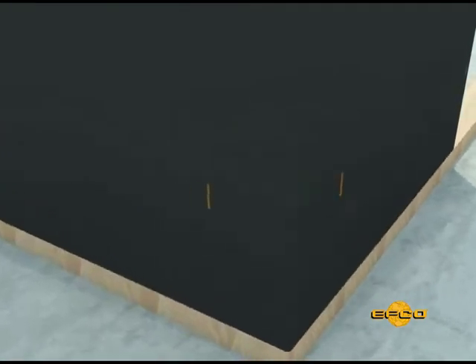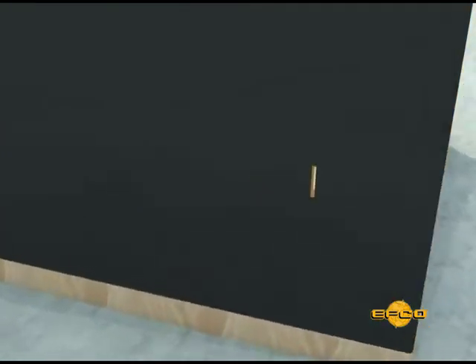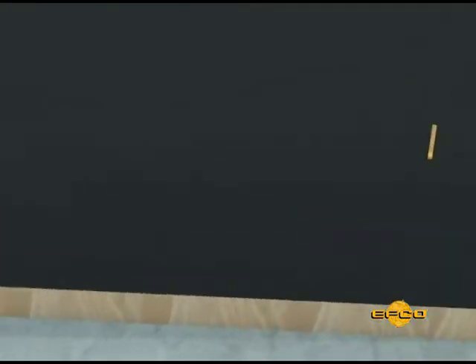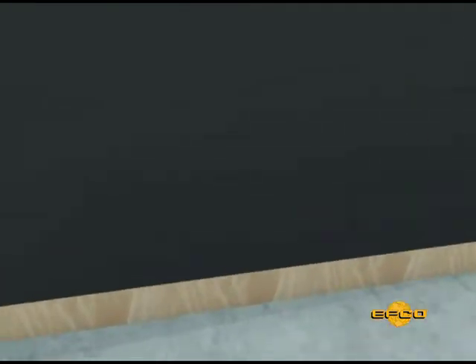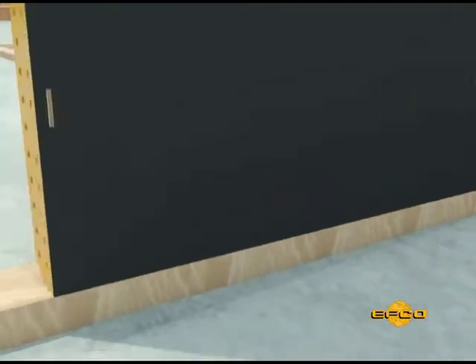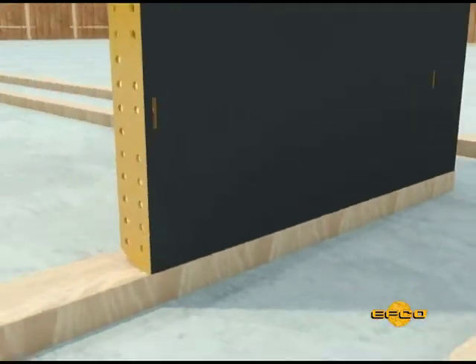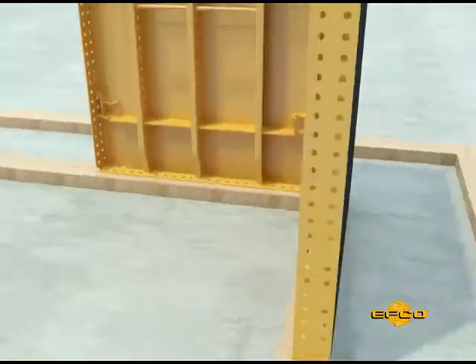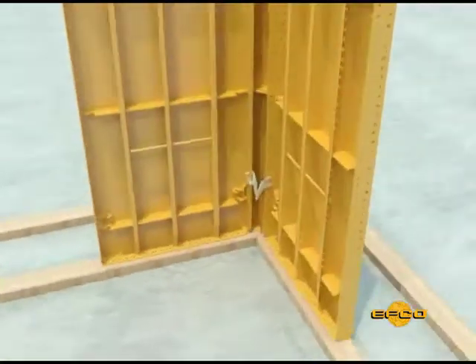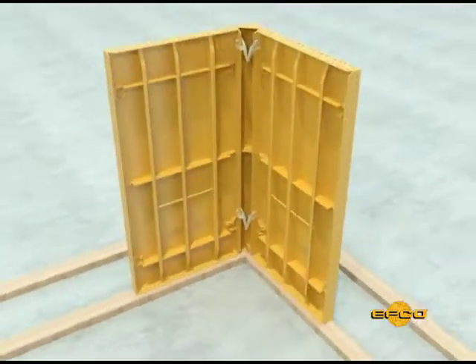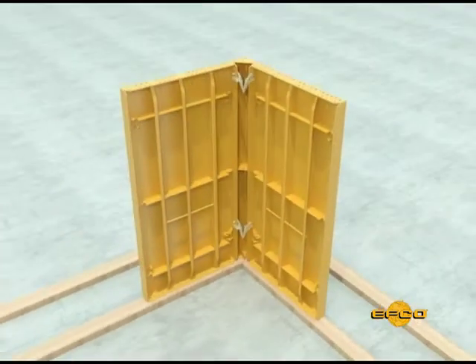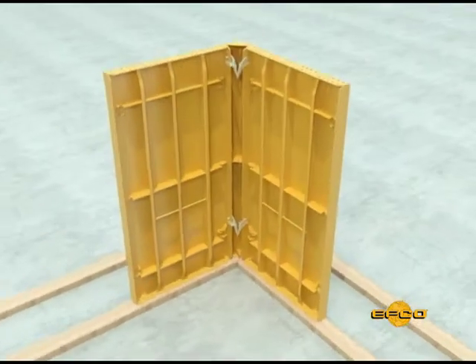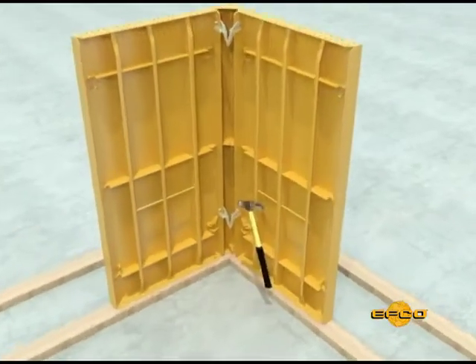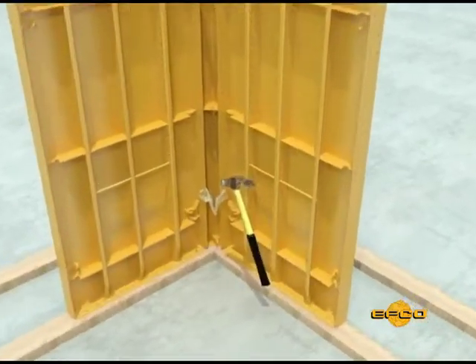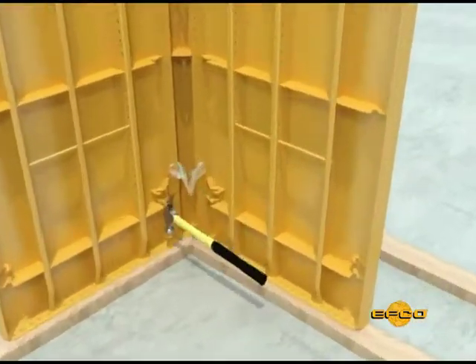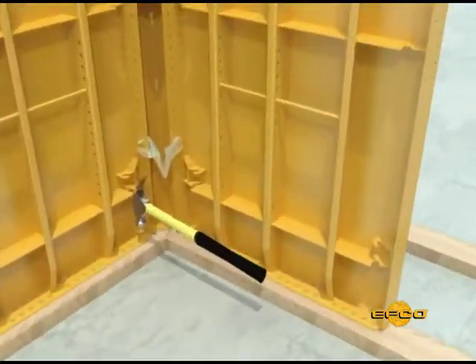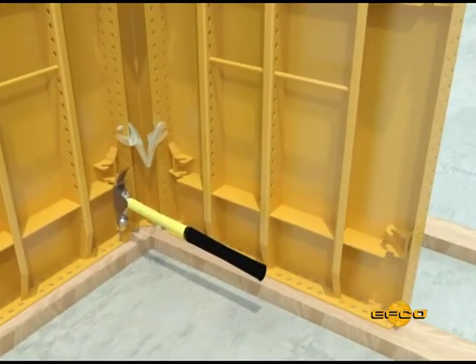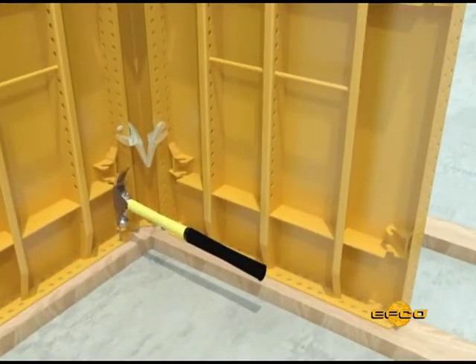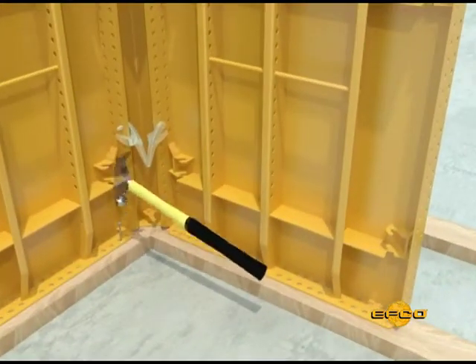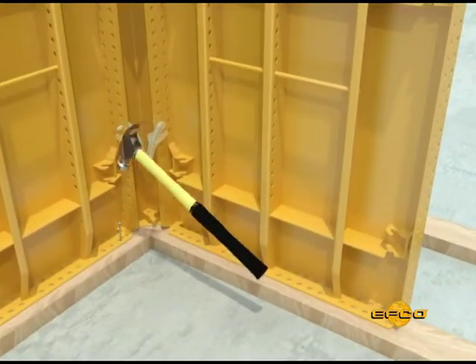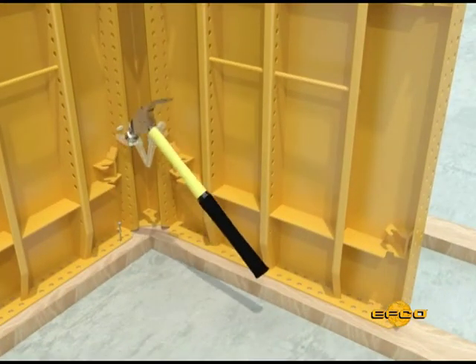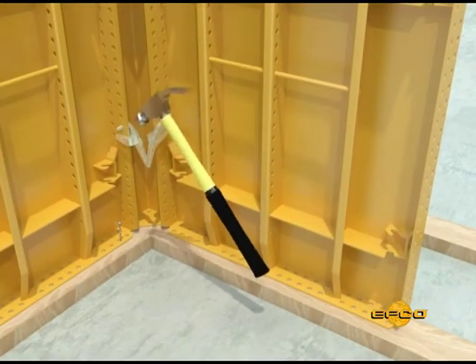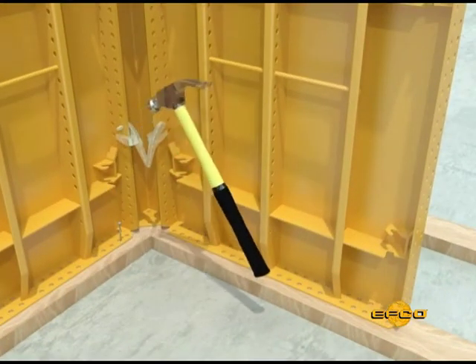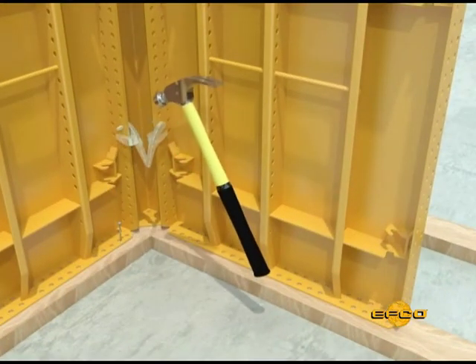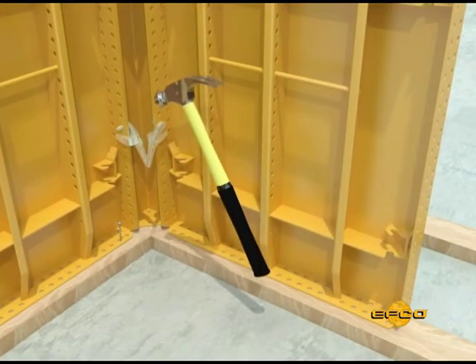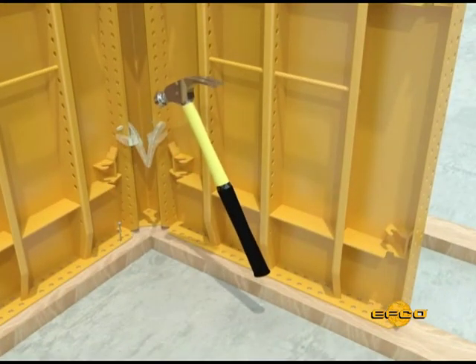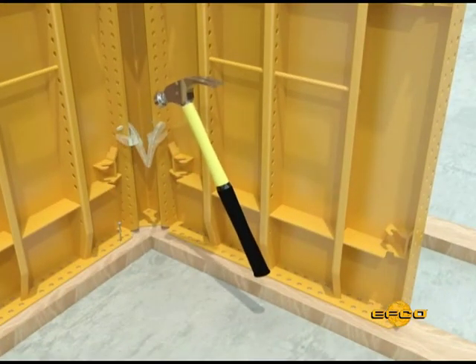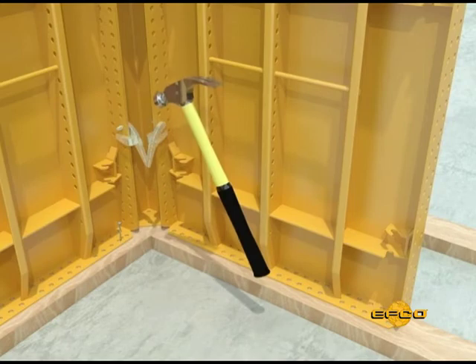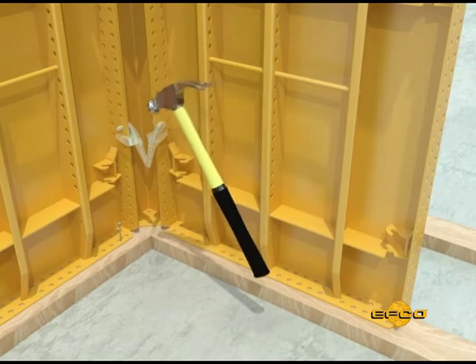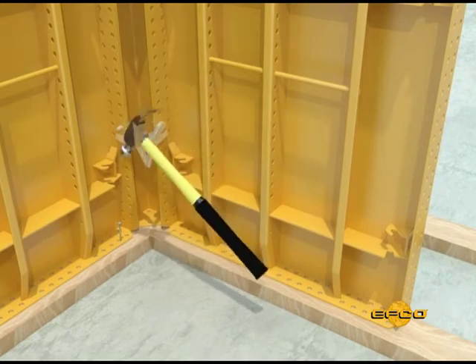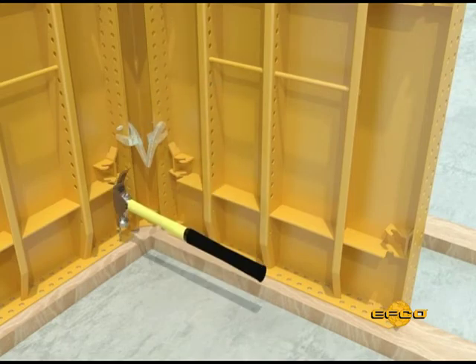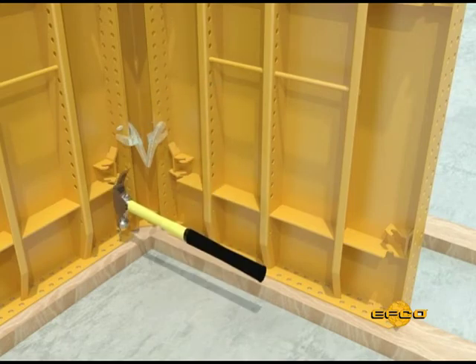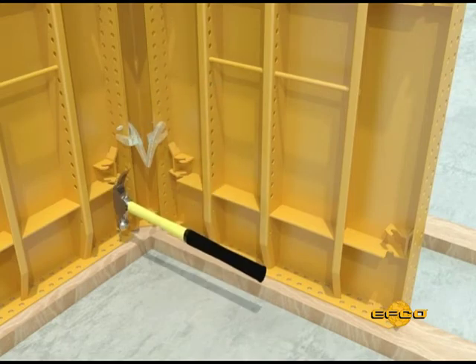Step three: check bottom alignment of forms with the base plate in both directions, adjust if necessary, and nail the form panel to the base plate.